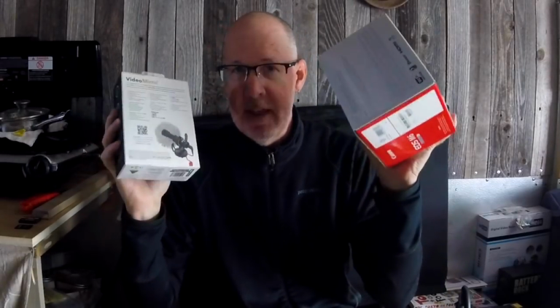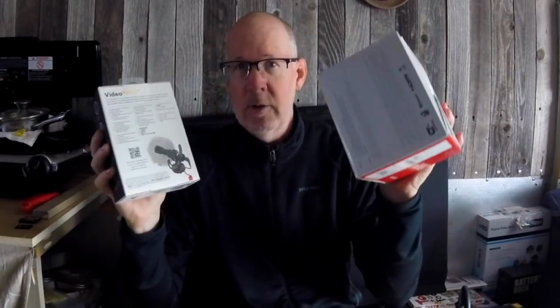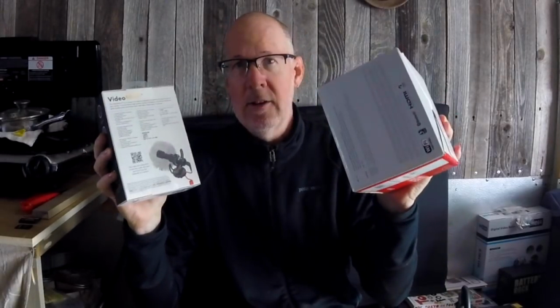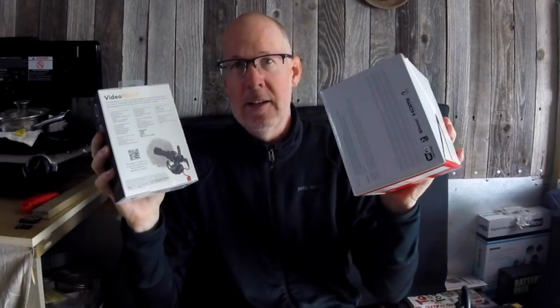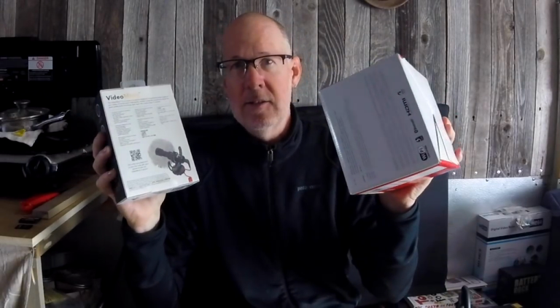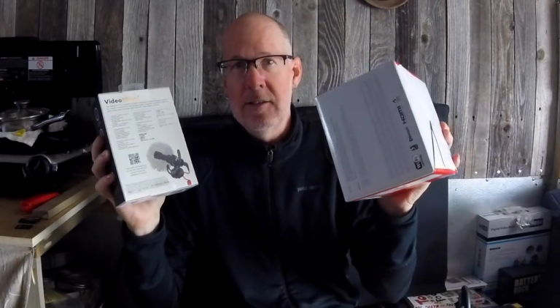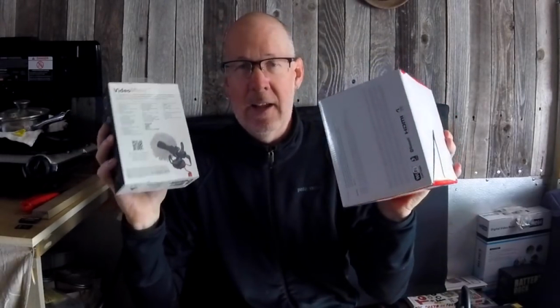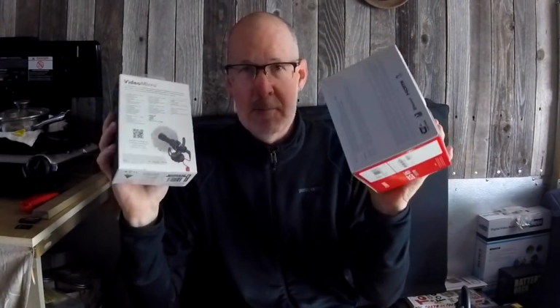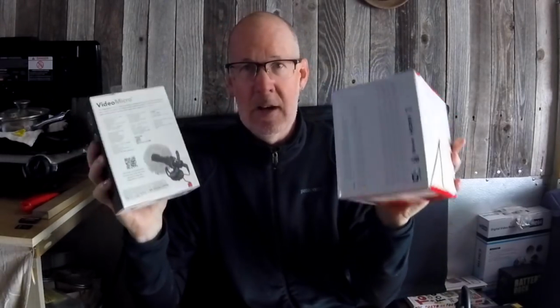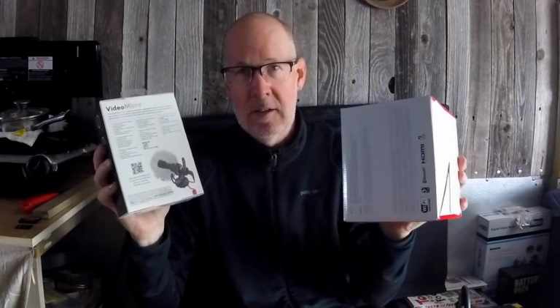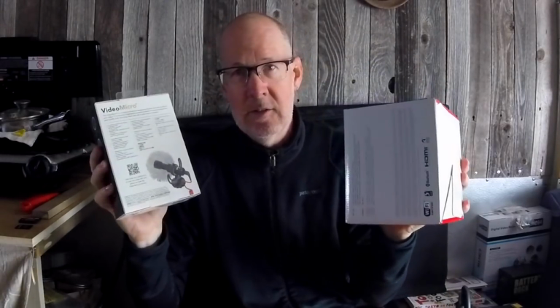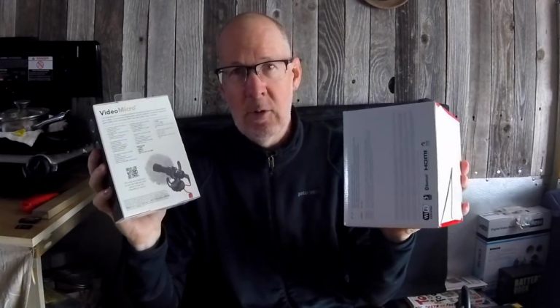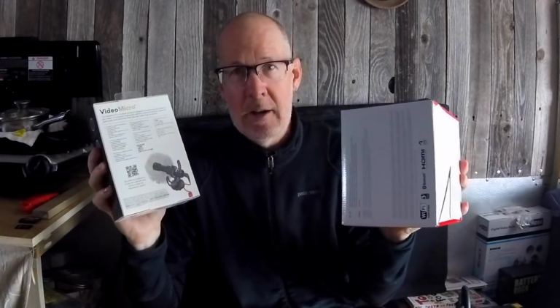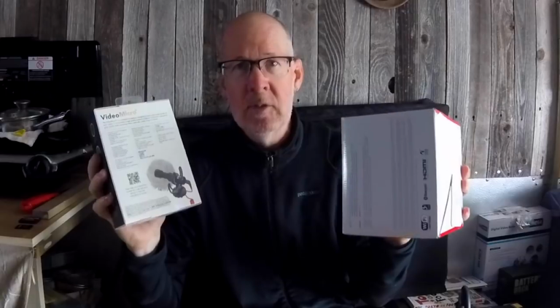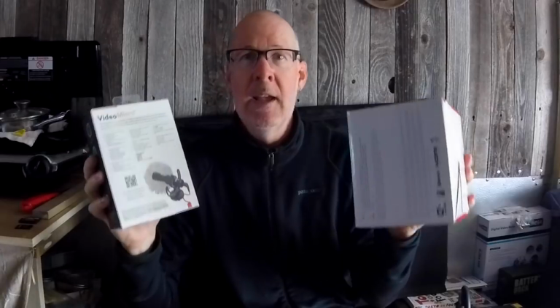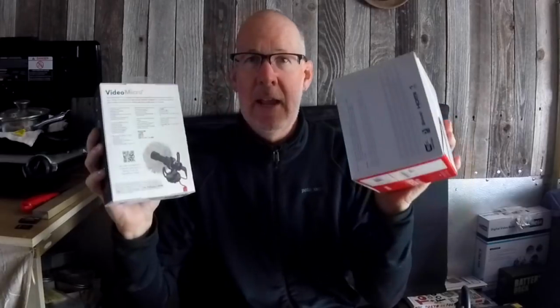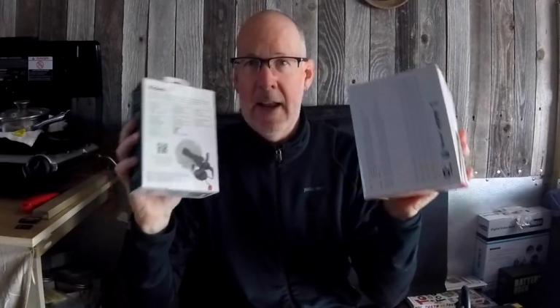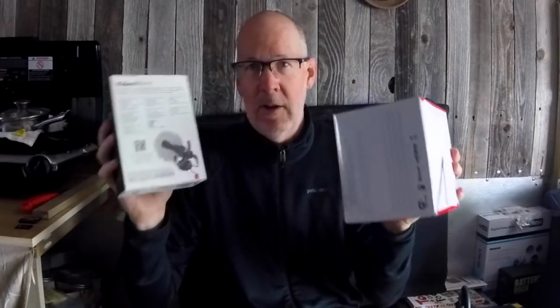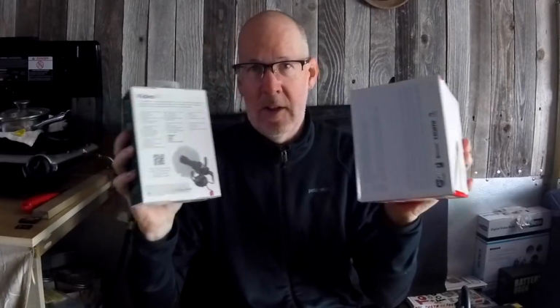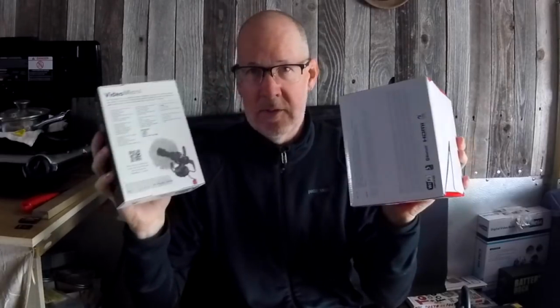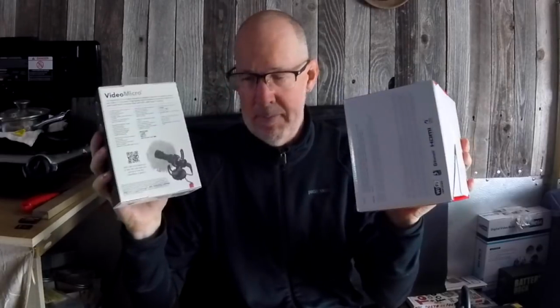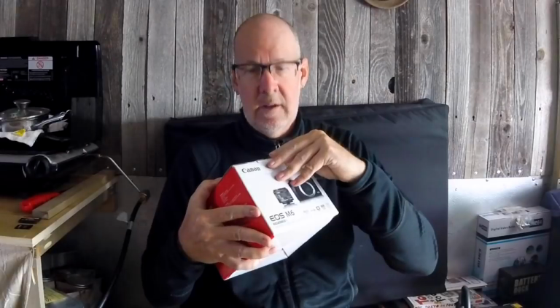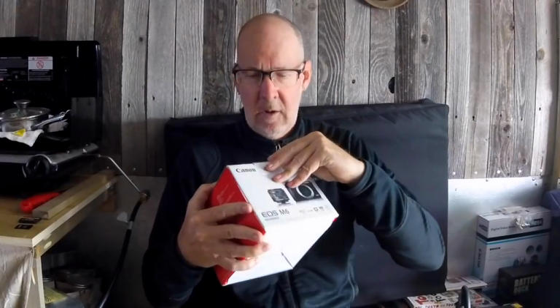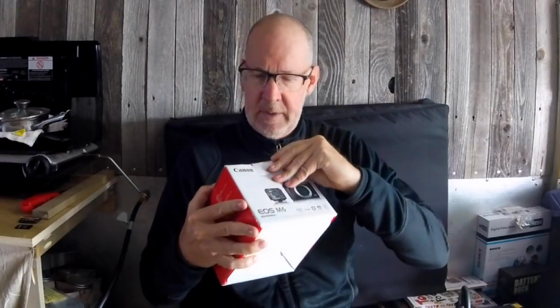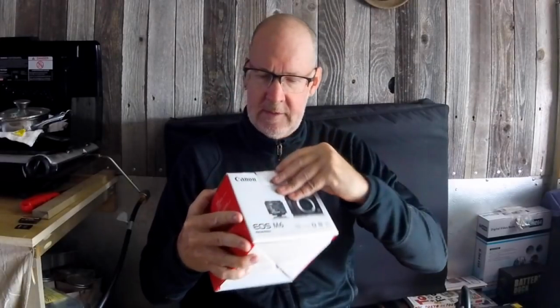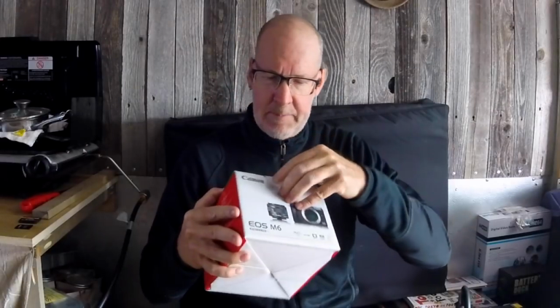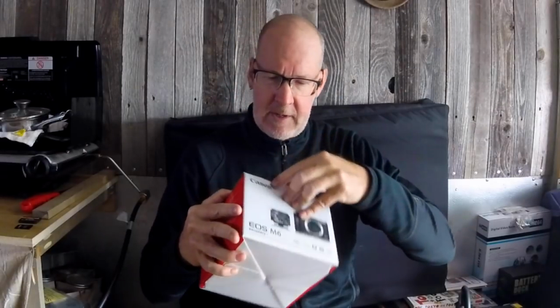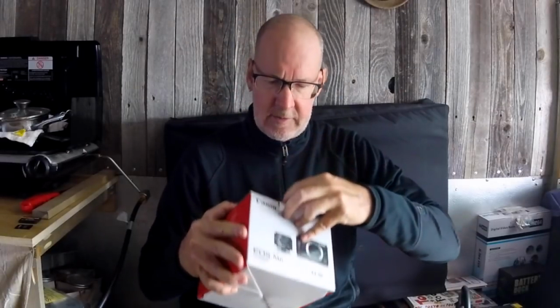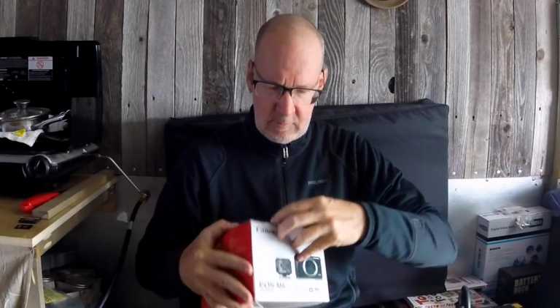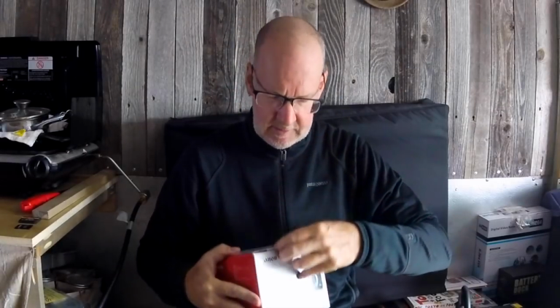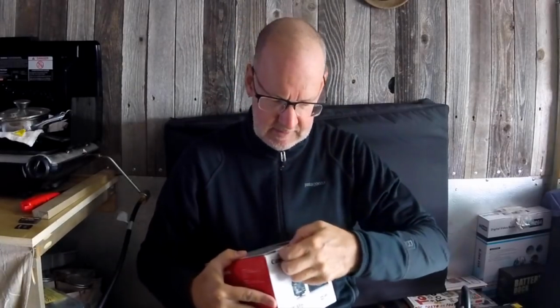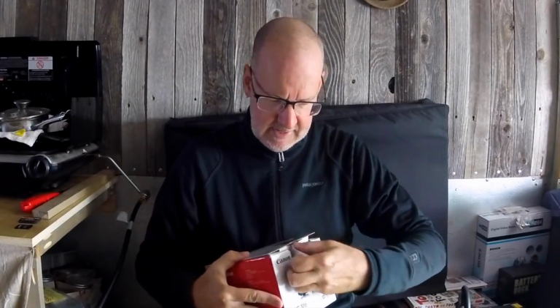So that's what you're going to see today: an unboxing of these two items and how I set this up. I'm going to open this up here and see what's inside.